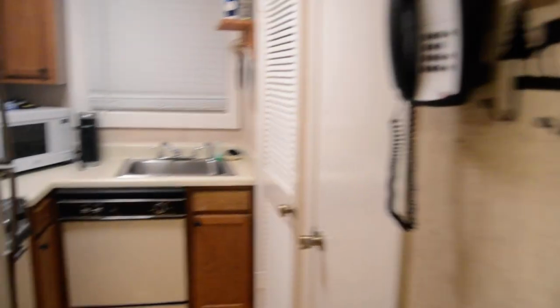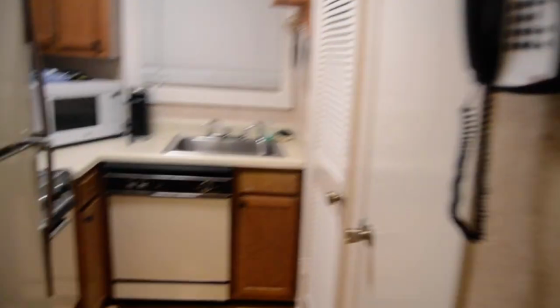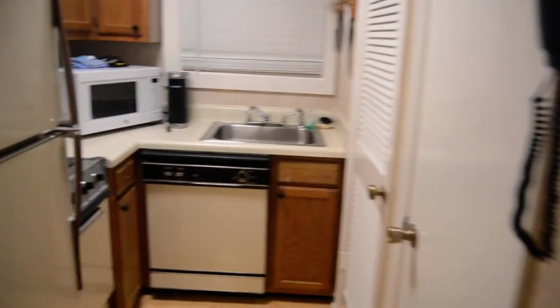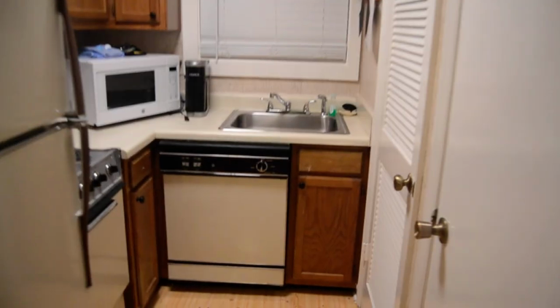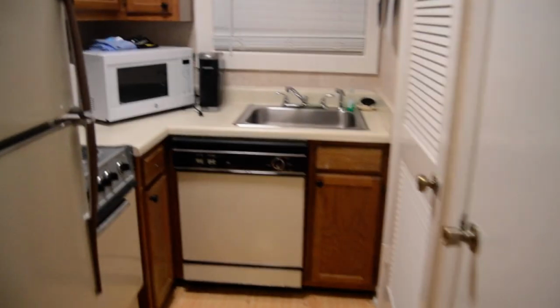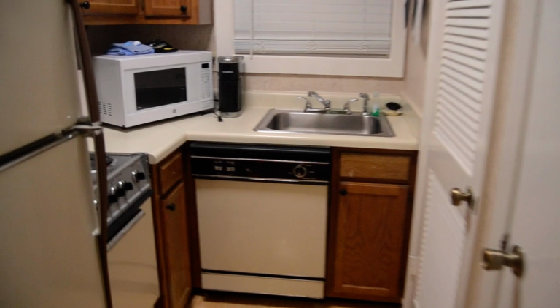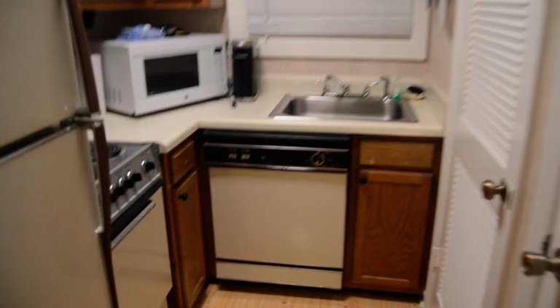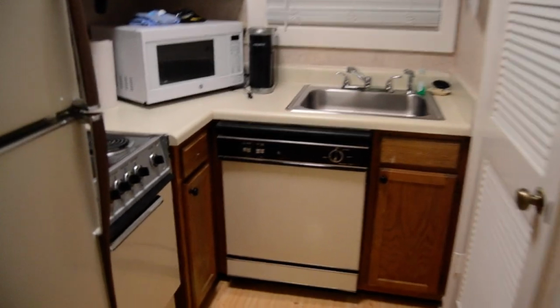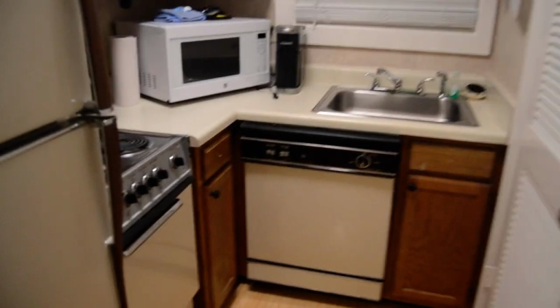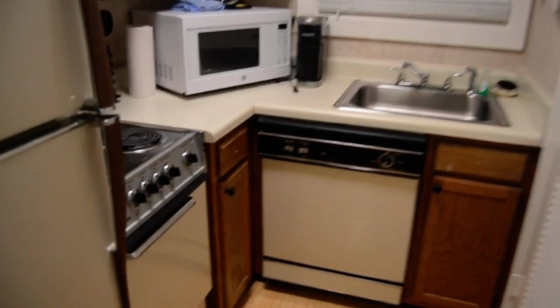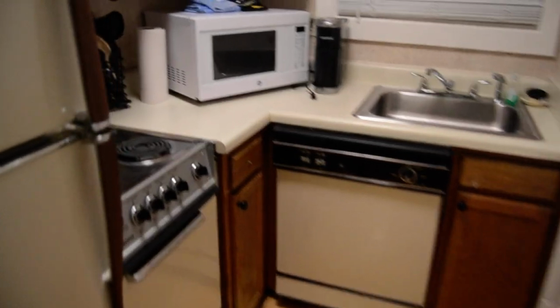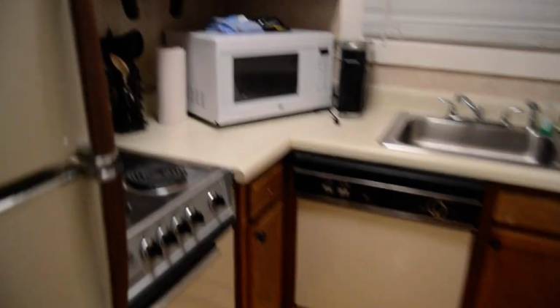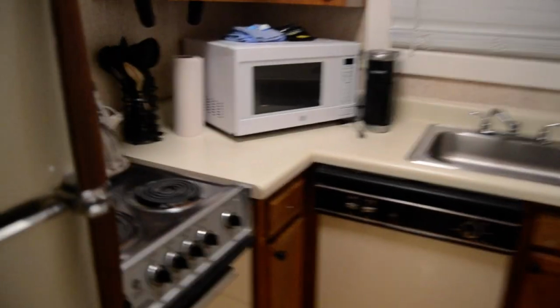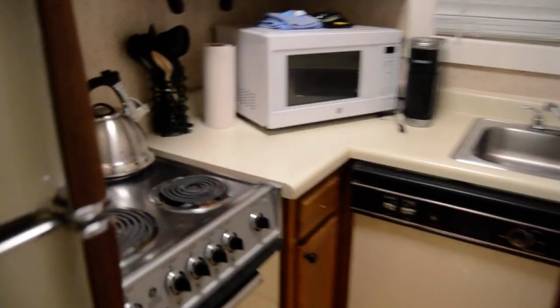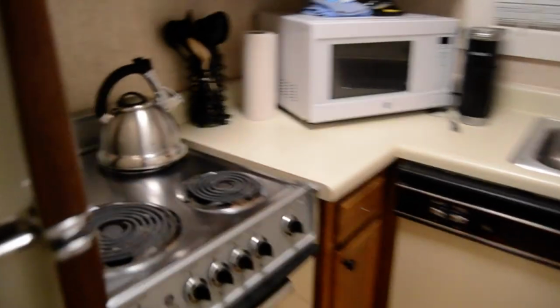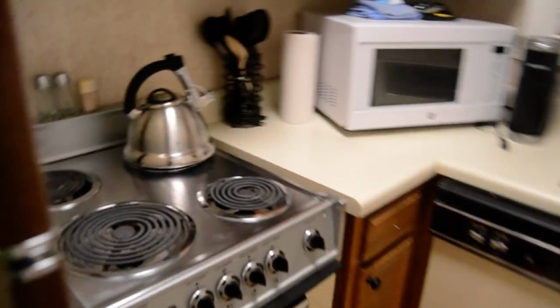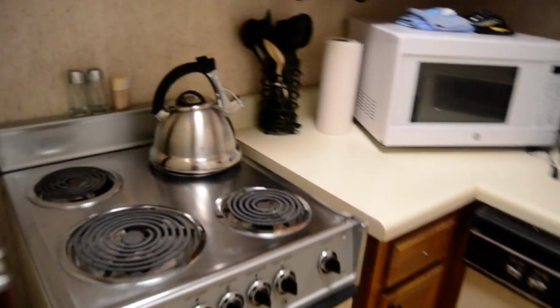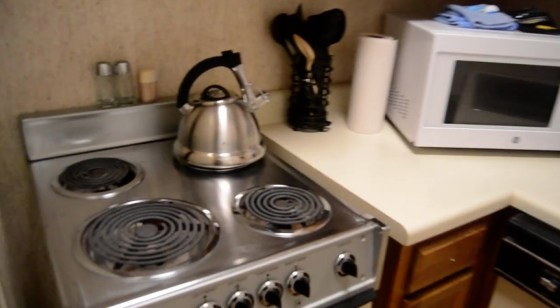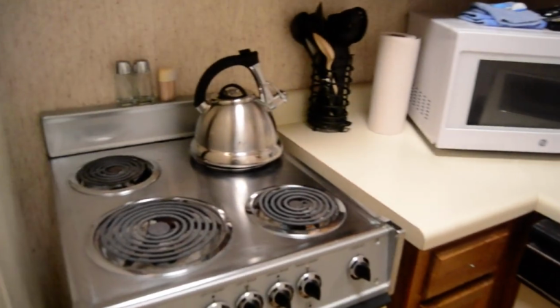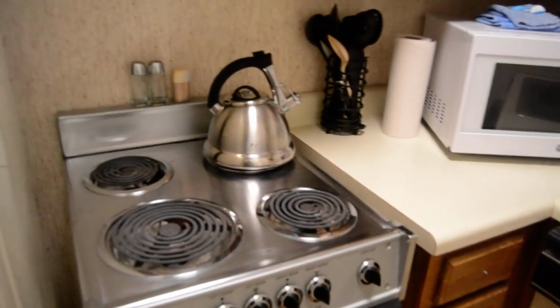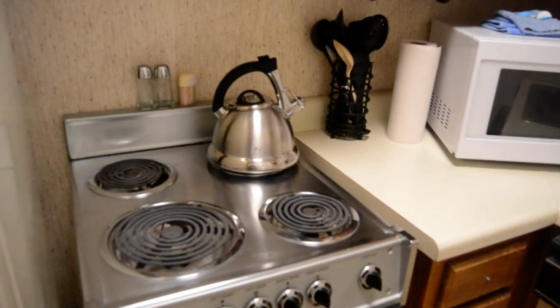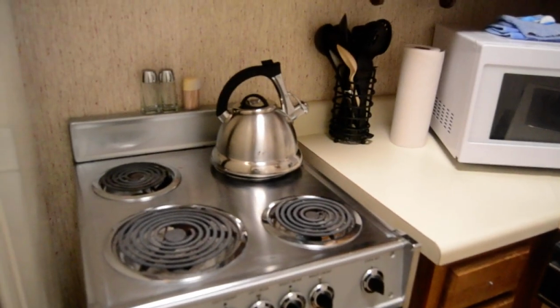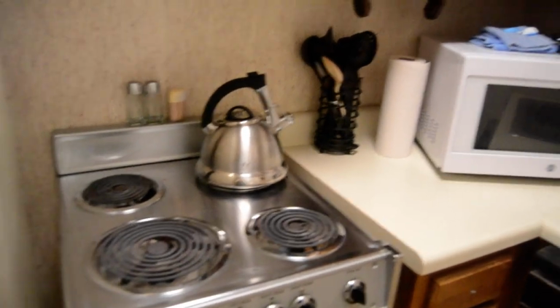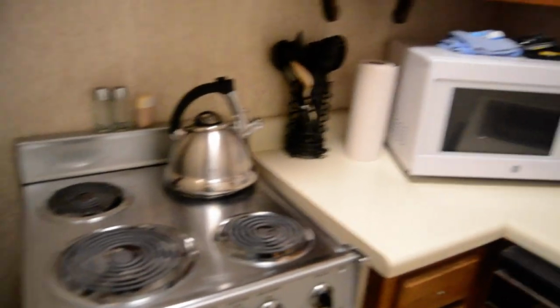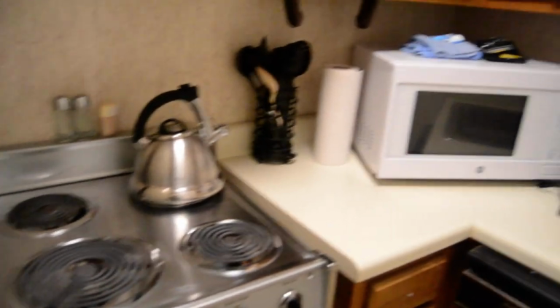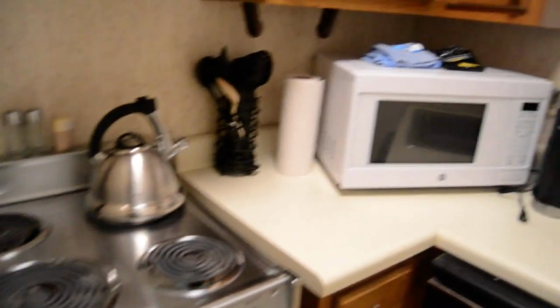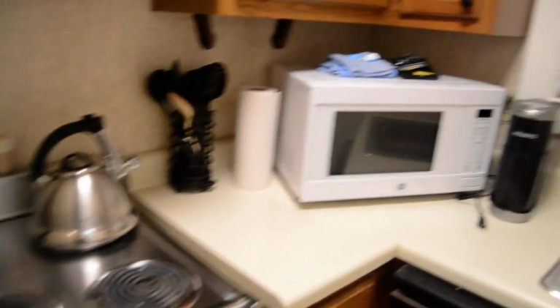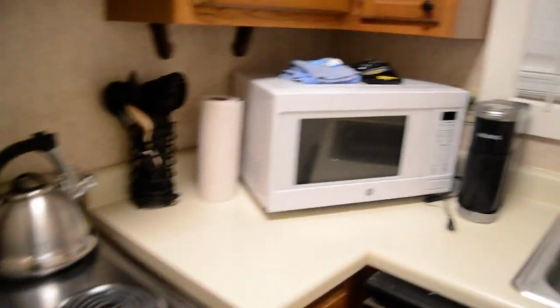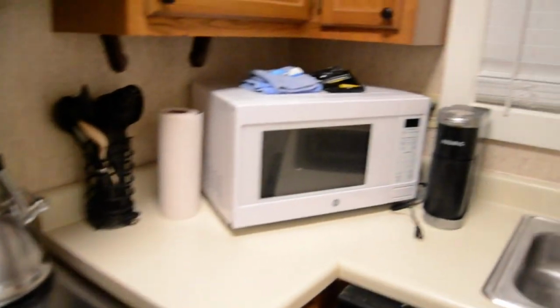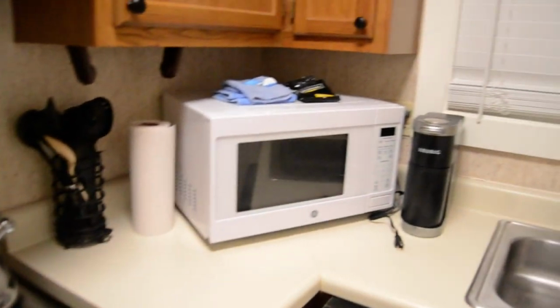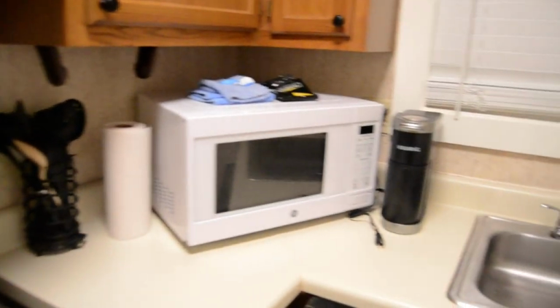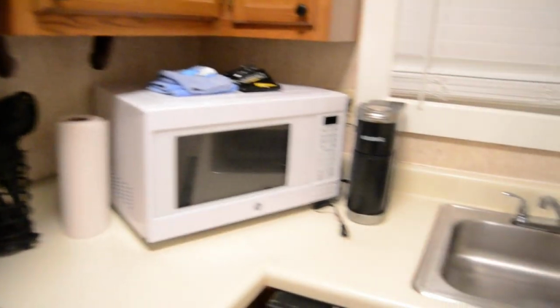Here's a little tiny, tiny kitchenette — it's so cute. Four burners.